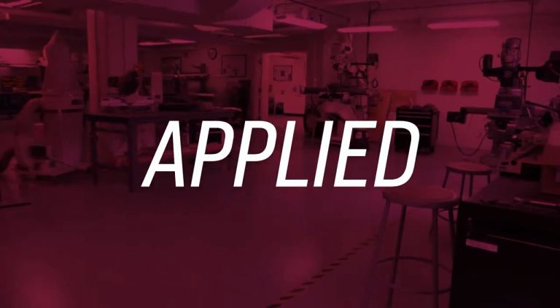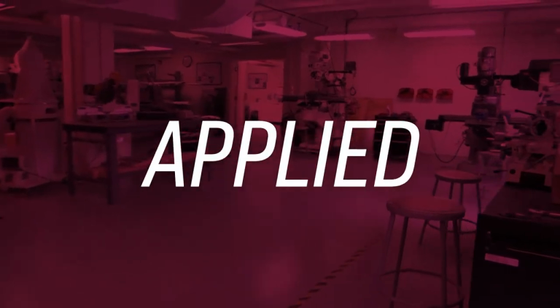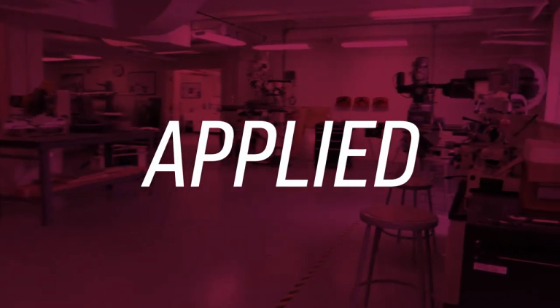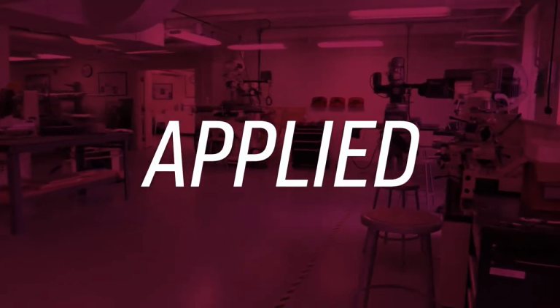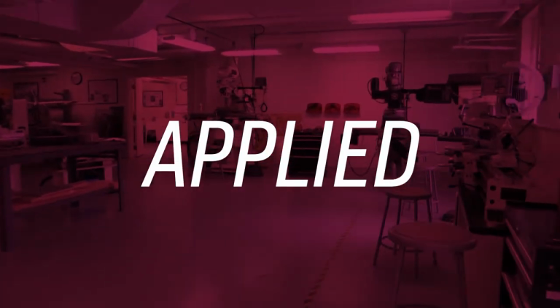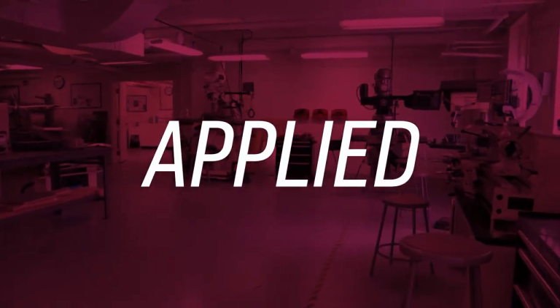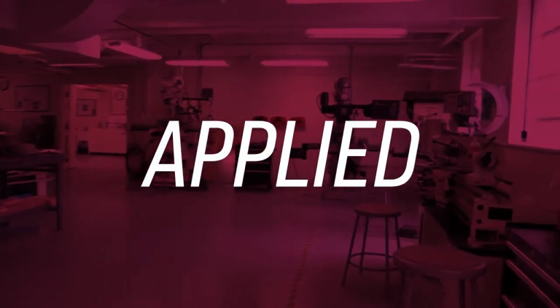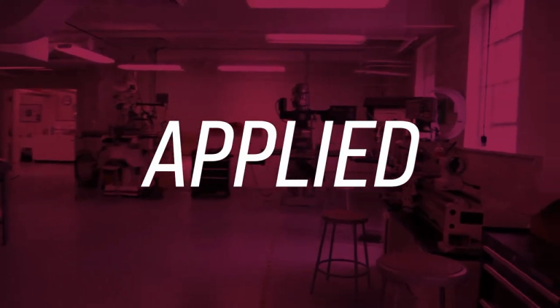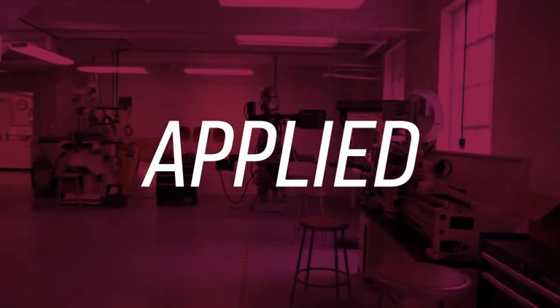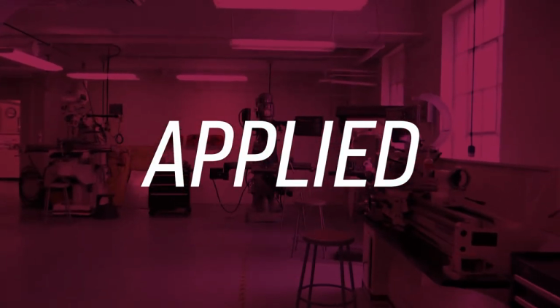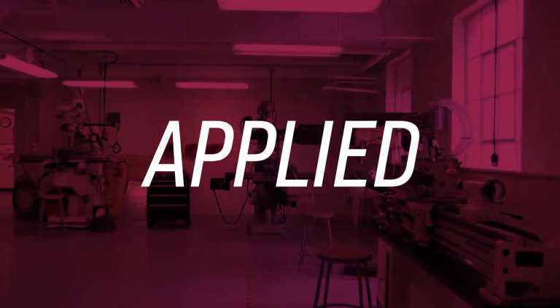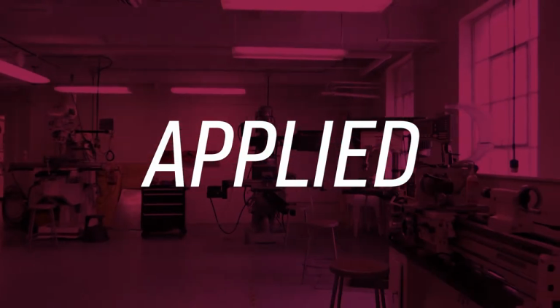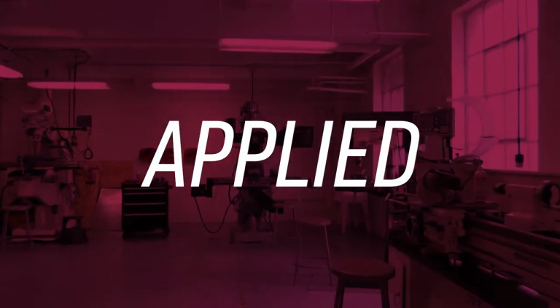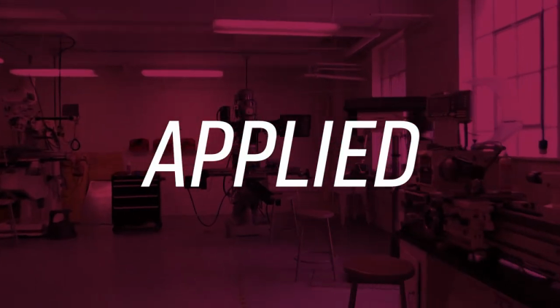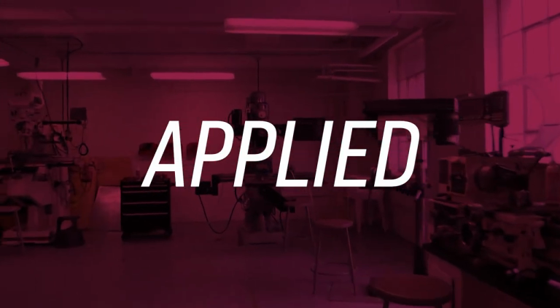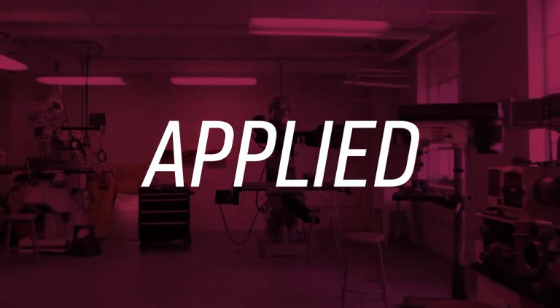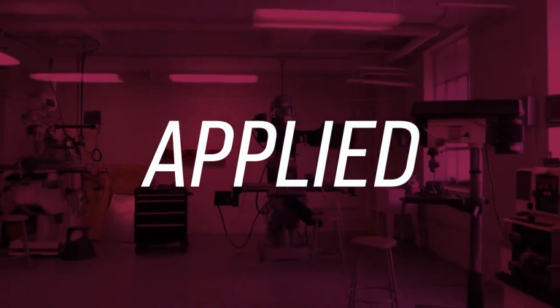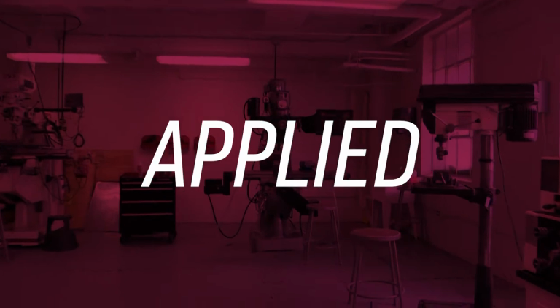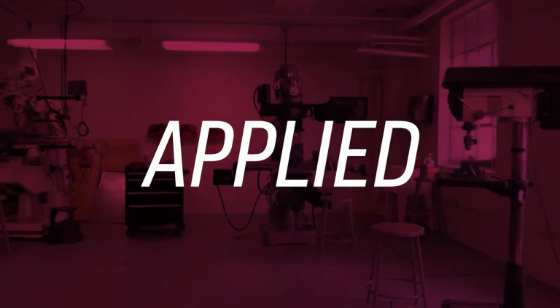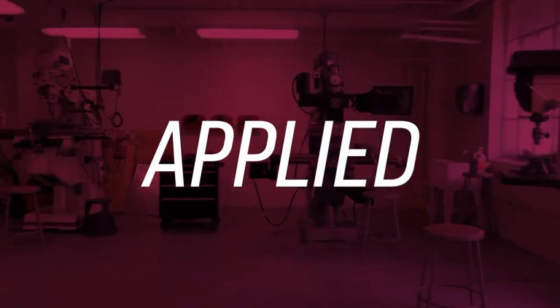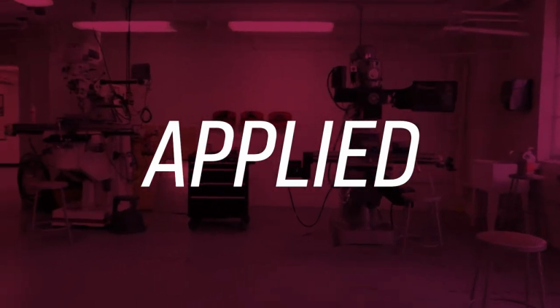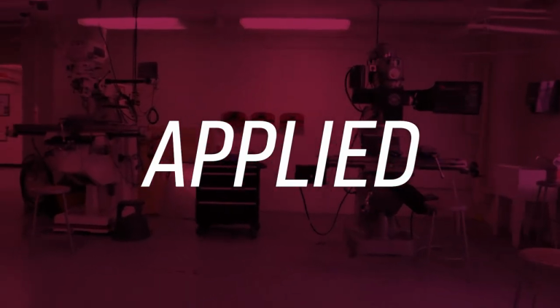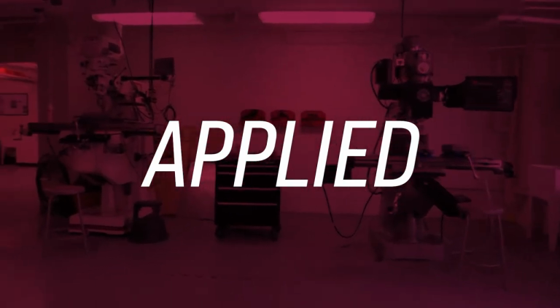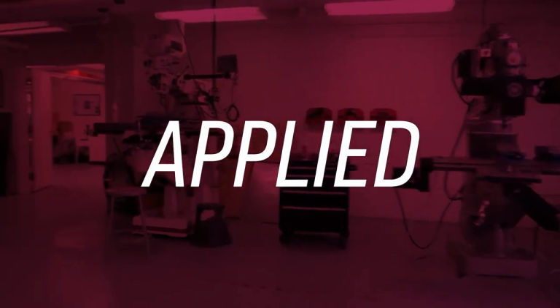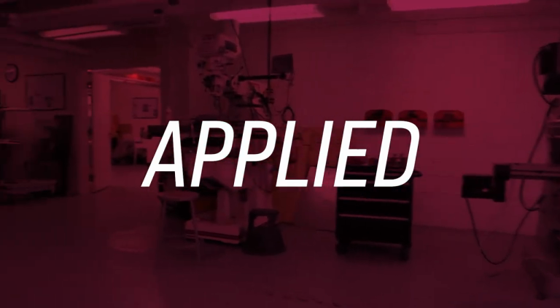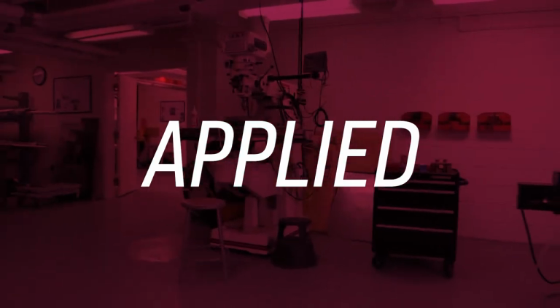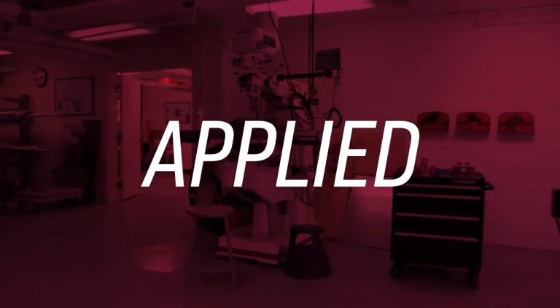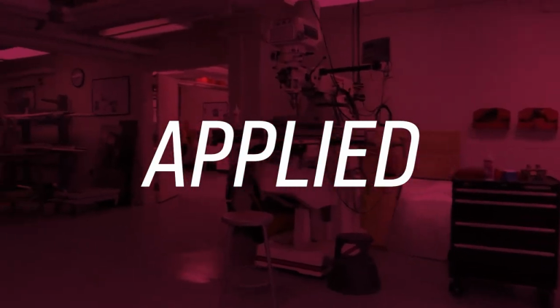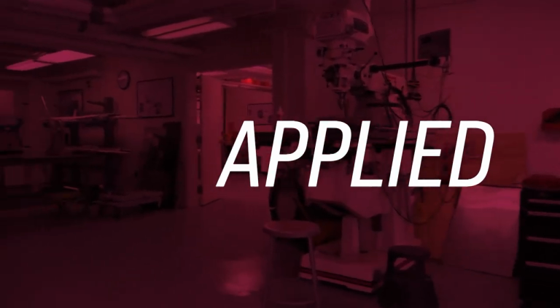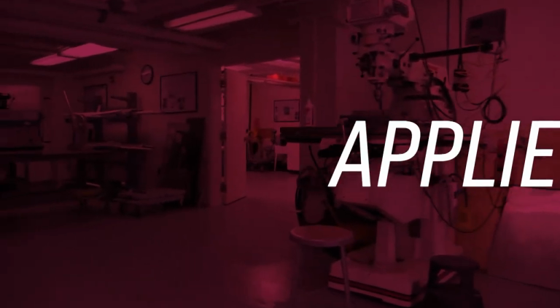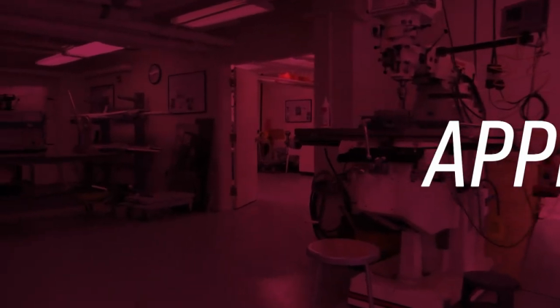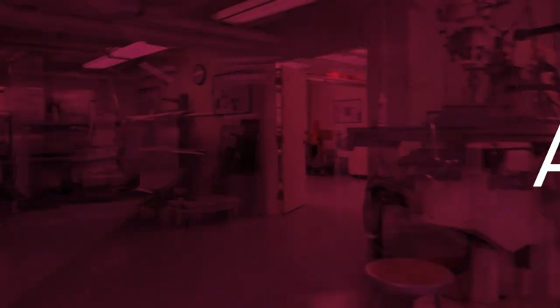Applied, where VTME senior design students build products that can change our world.